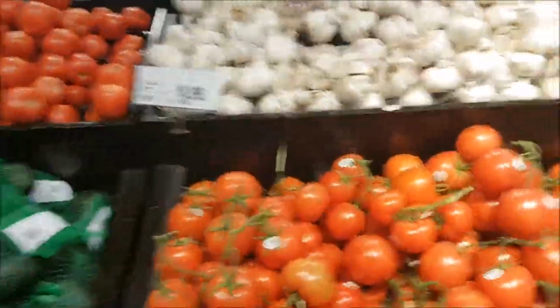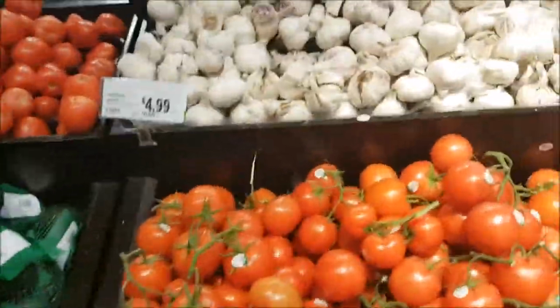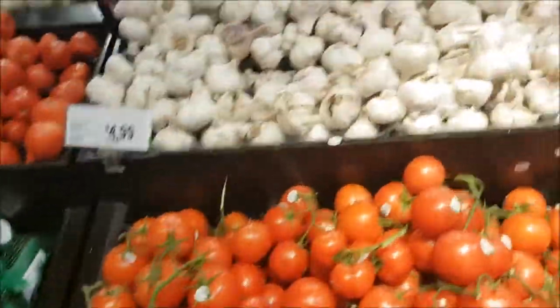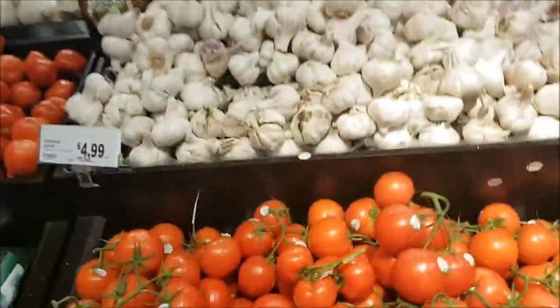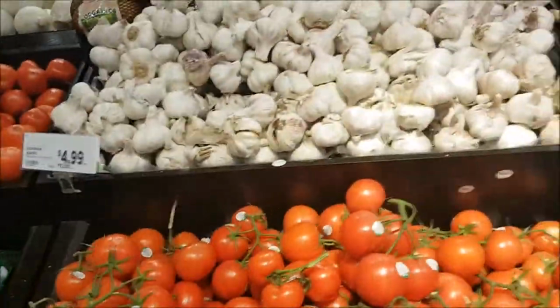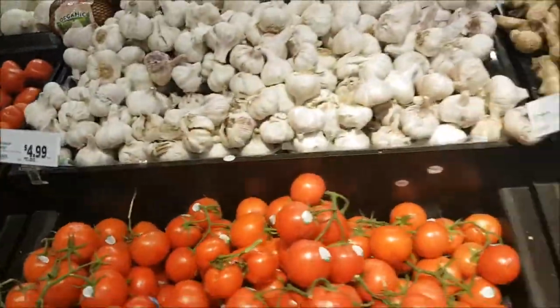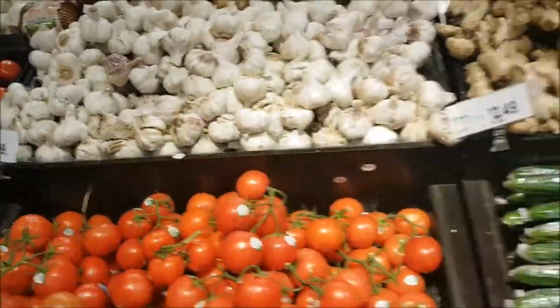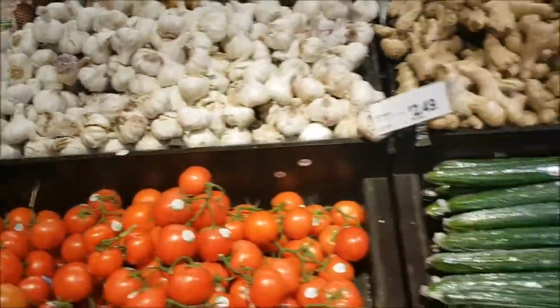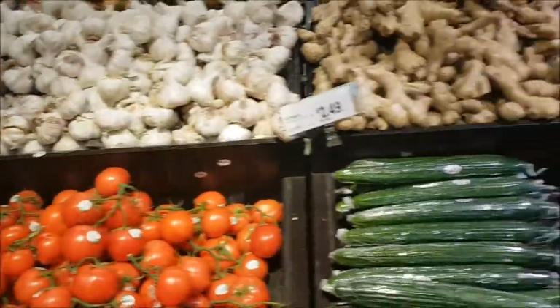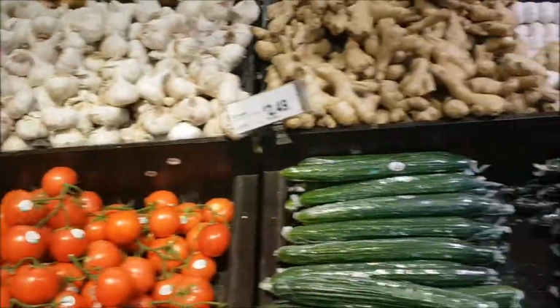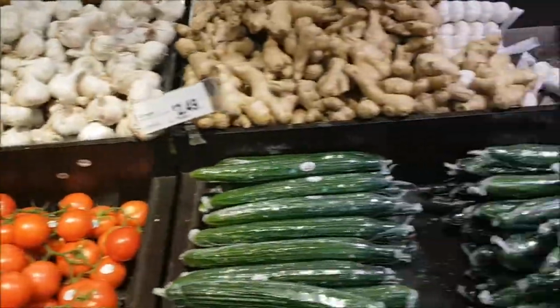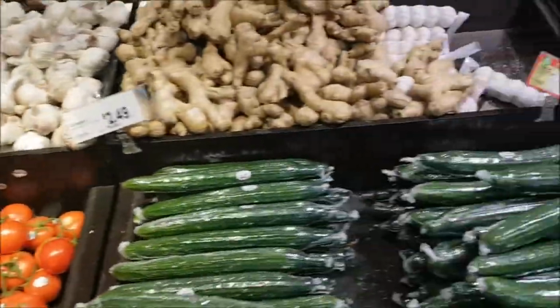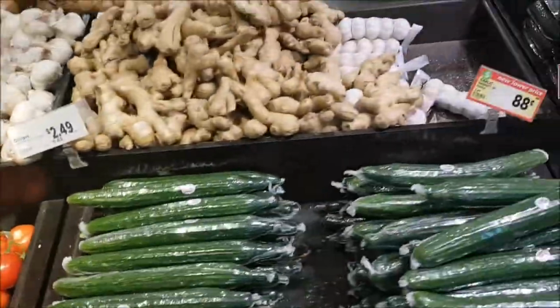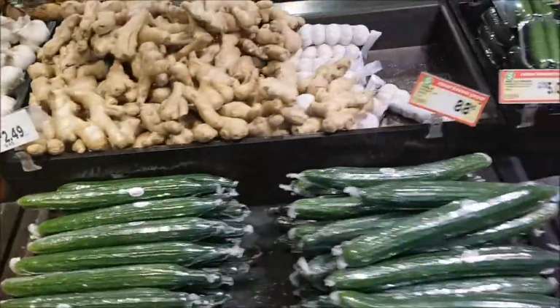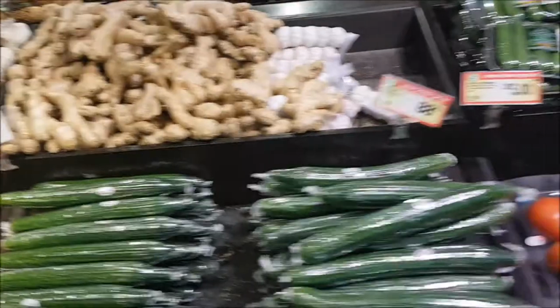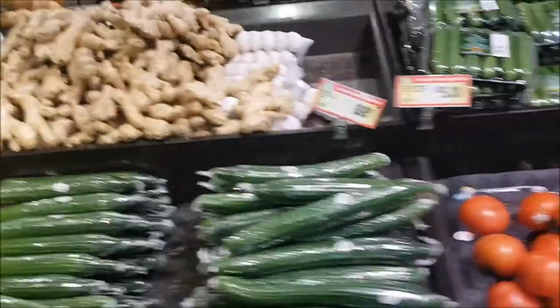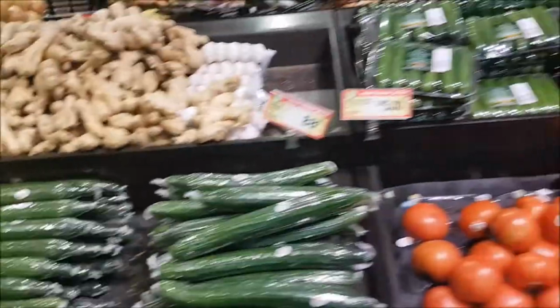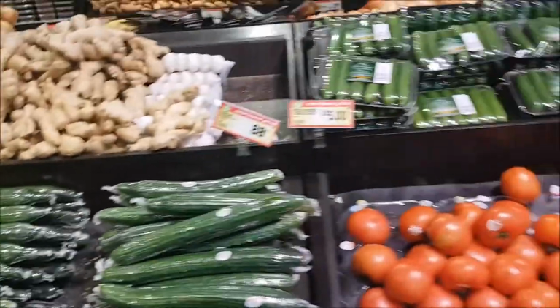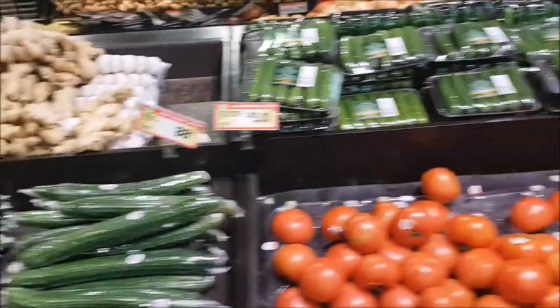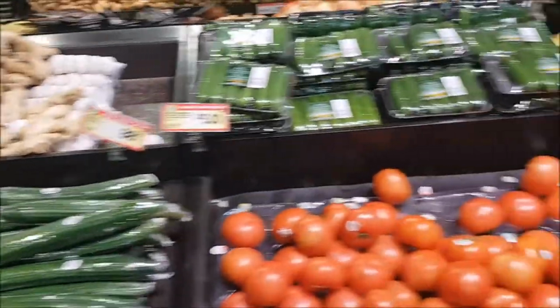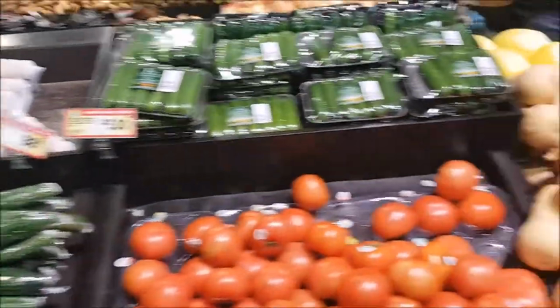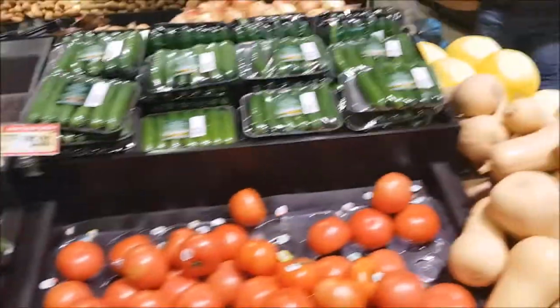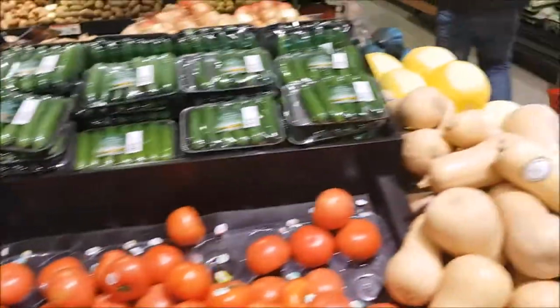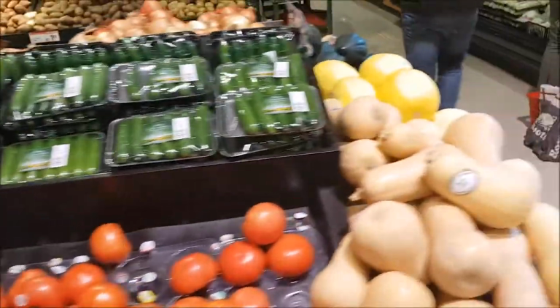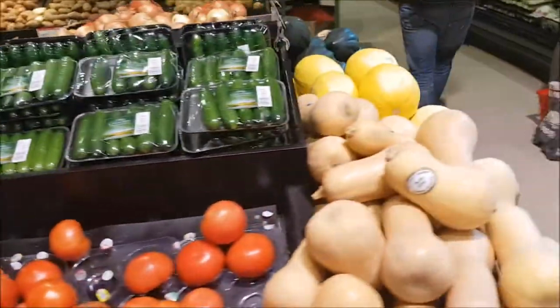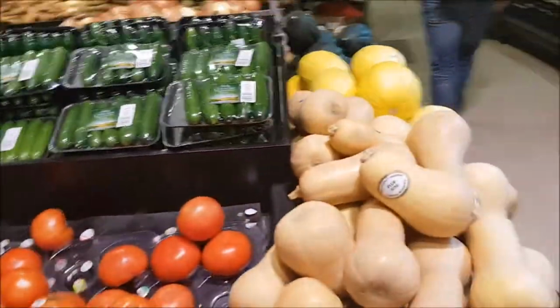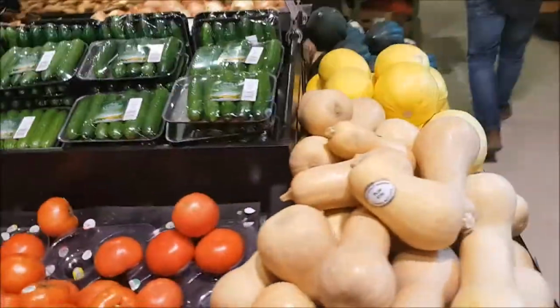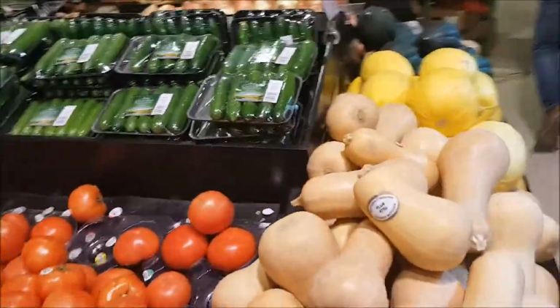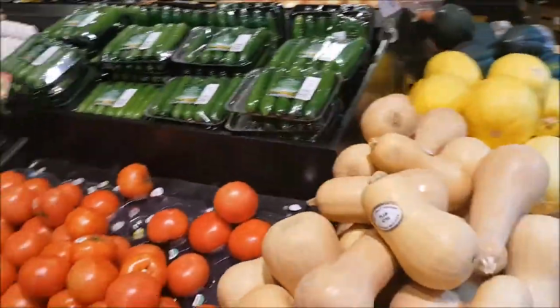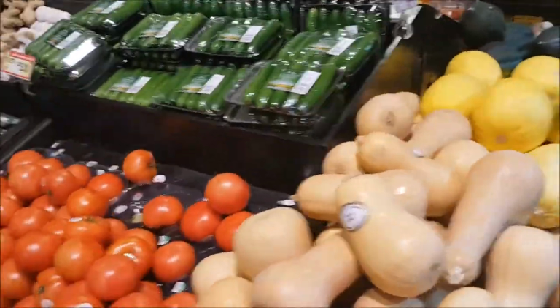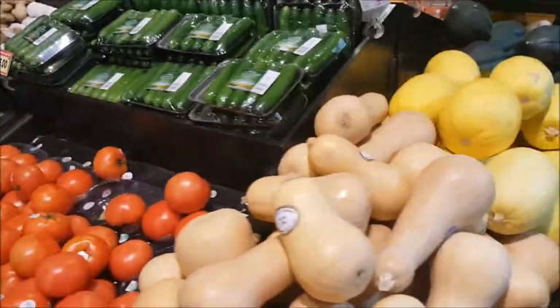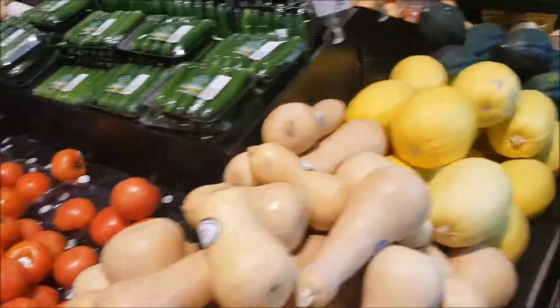Fruits and vegetables don't naturally look so perfect — just like us humans, they have their imperfections too.